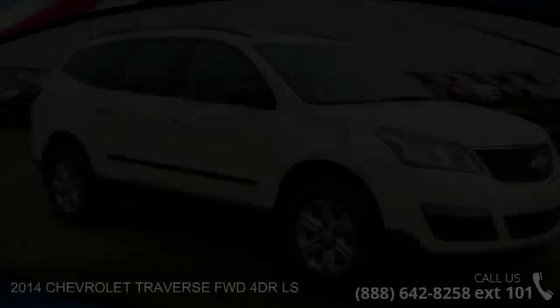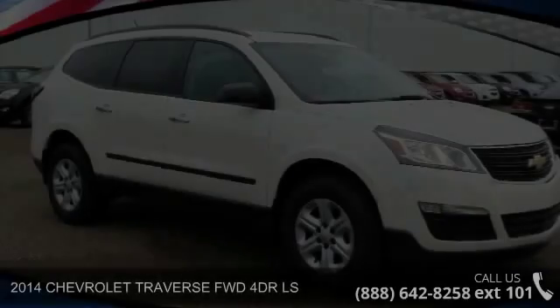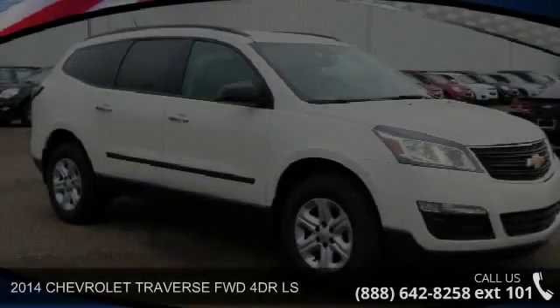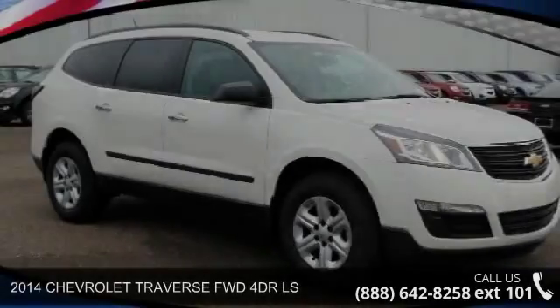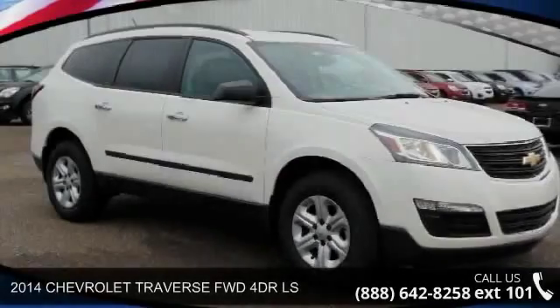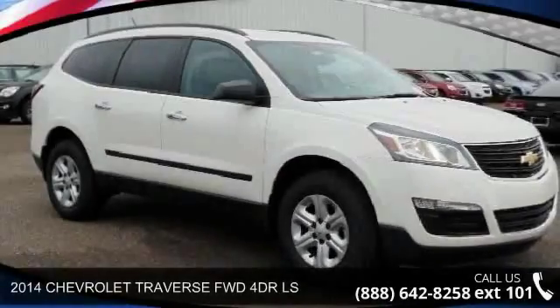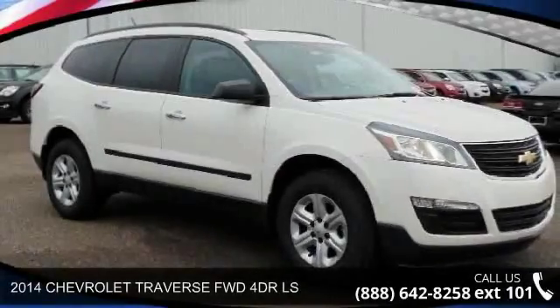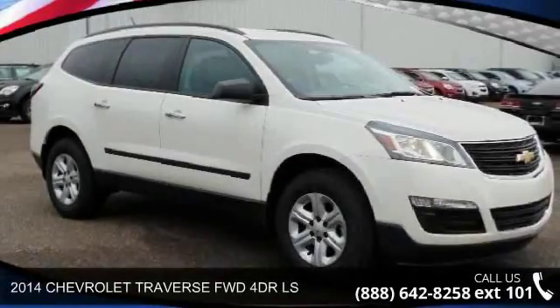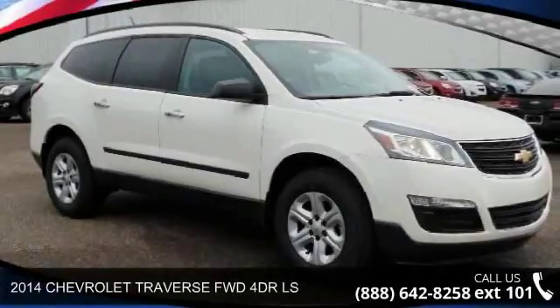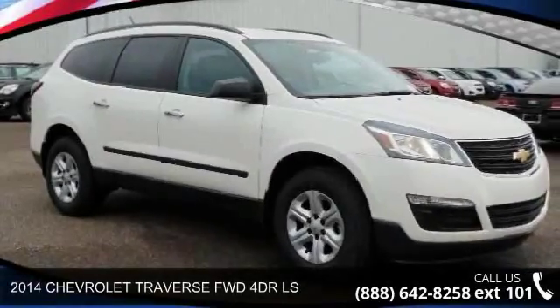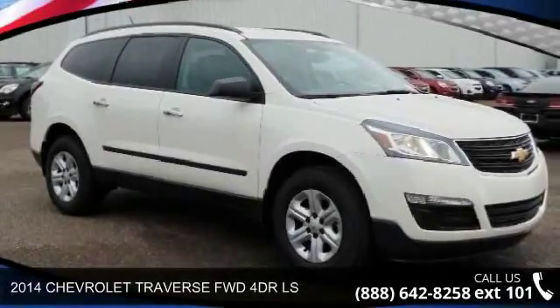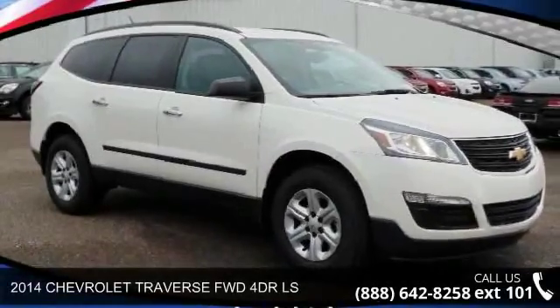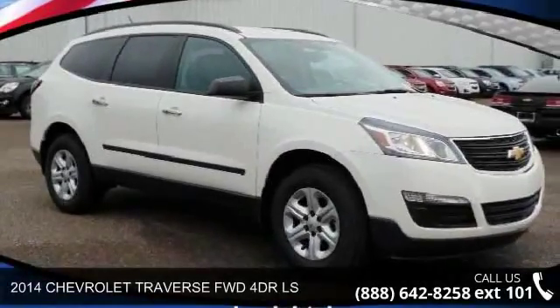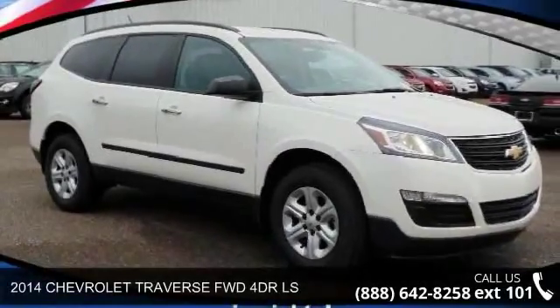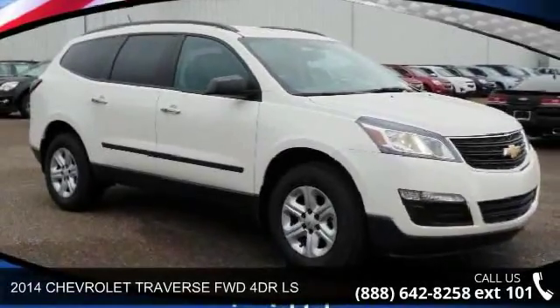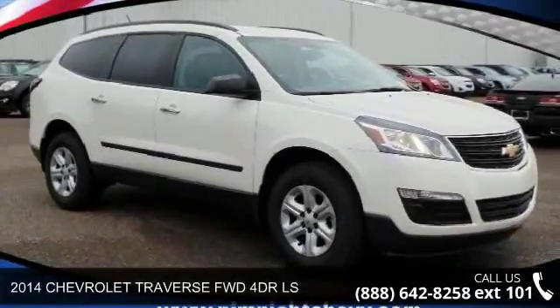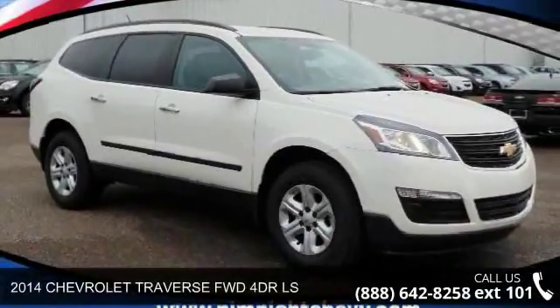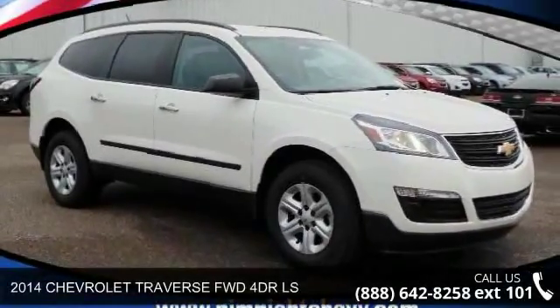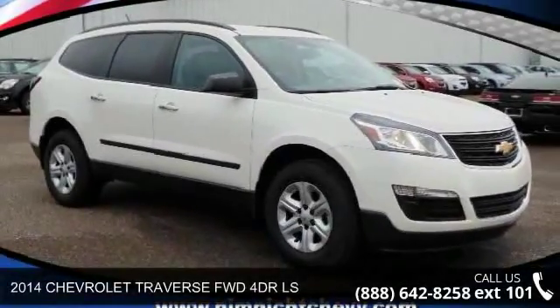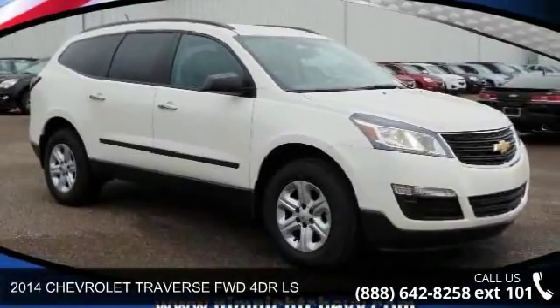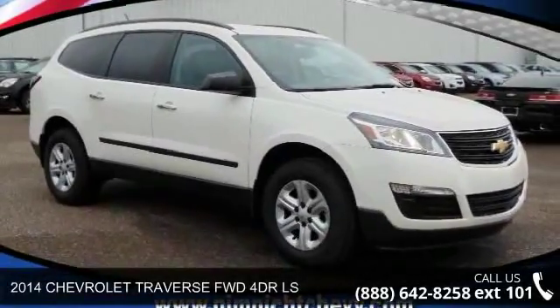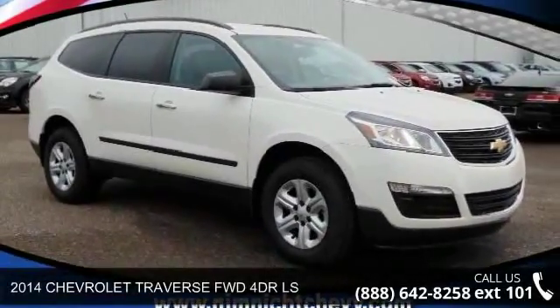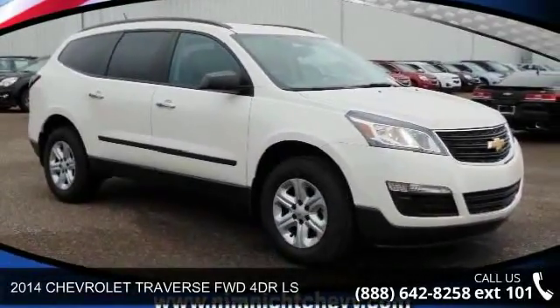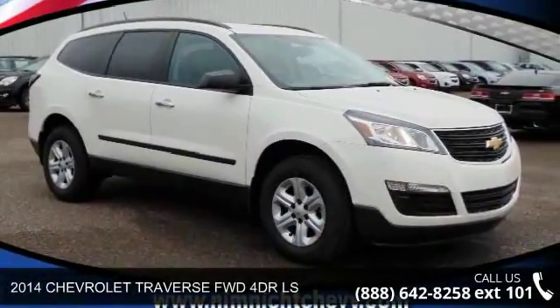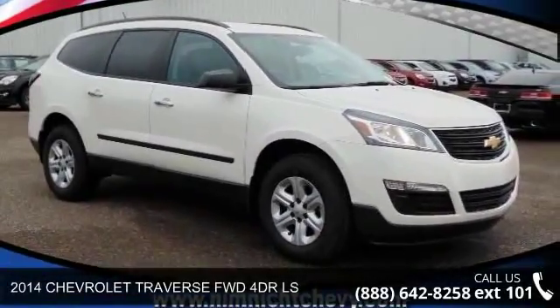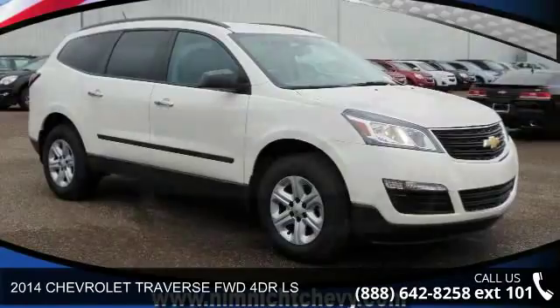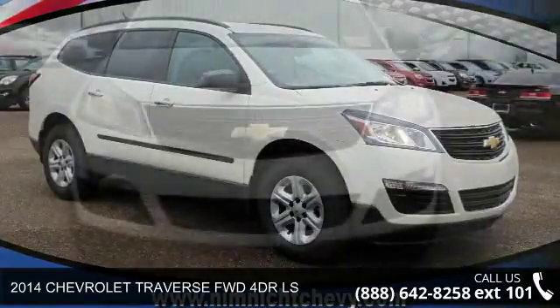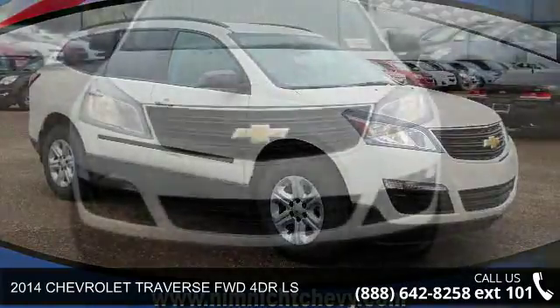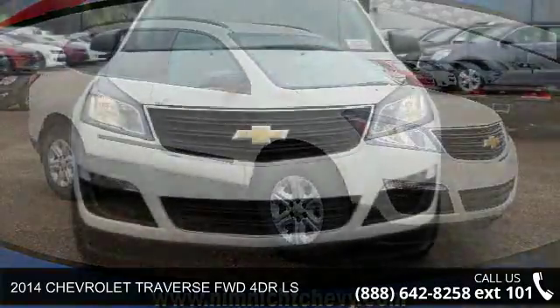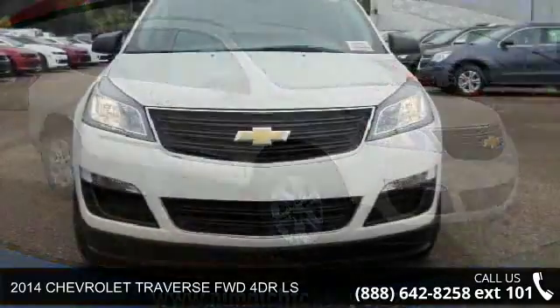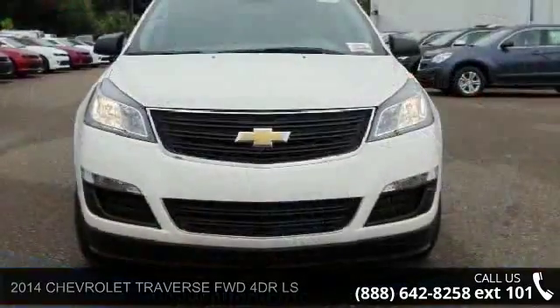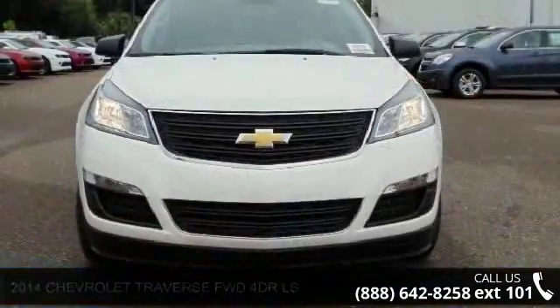Arrive in style with this 2014 Chevrolet Traverse. This may be the set of wheels you've been looking for.